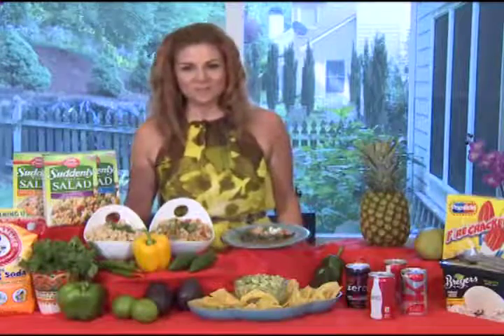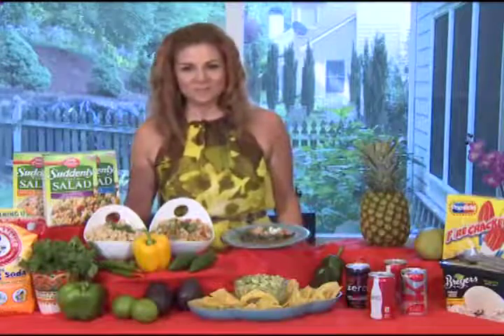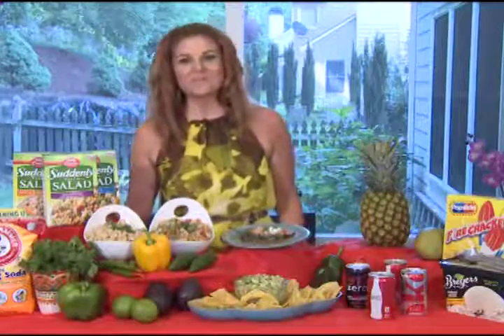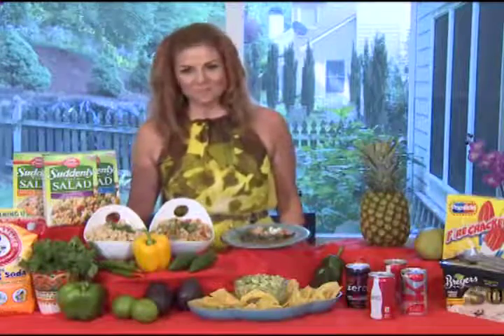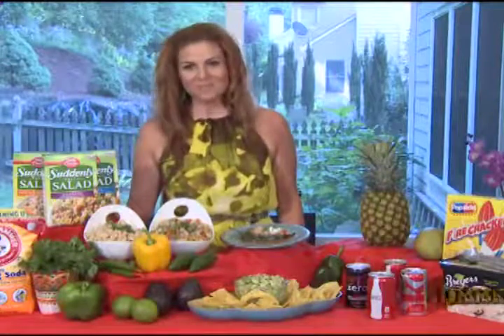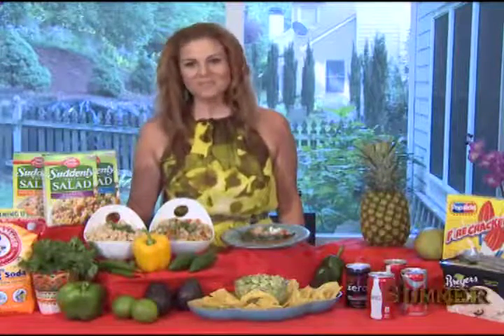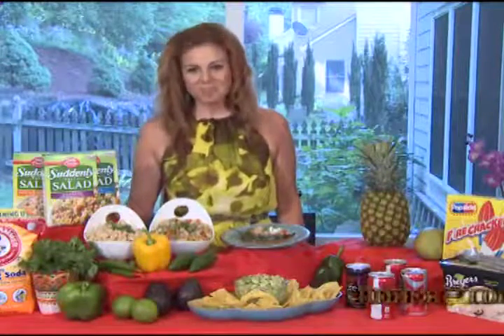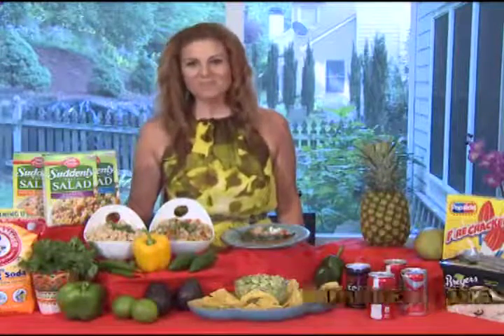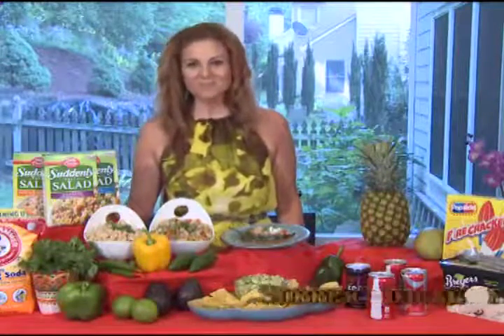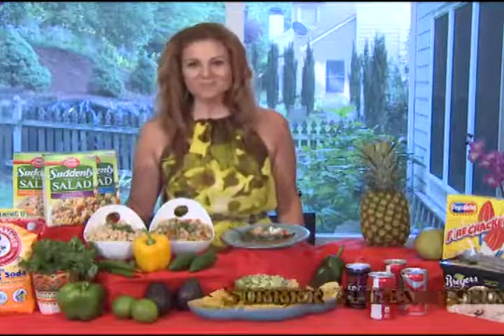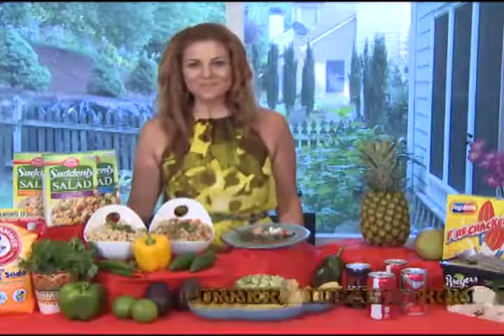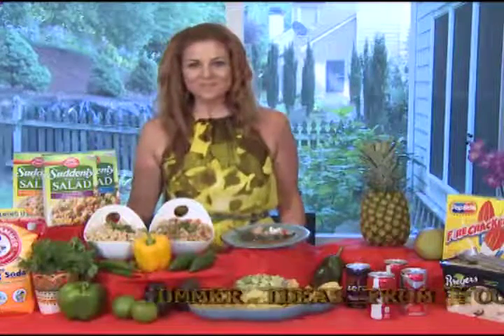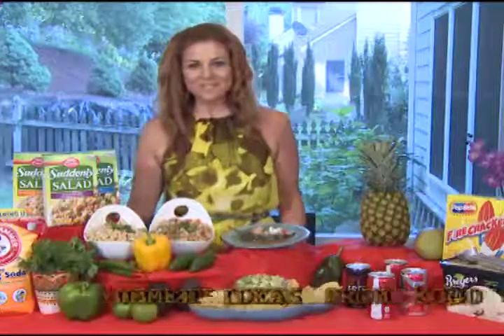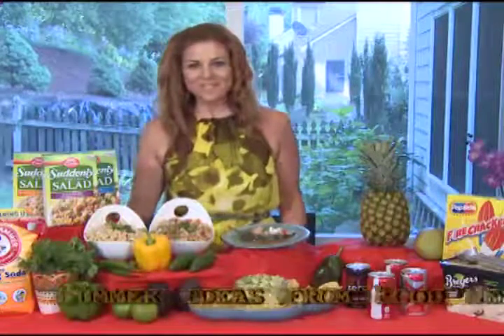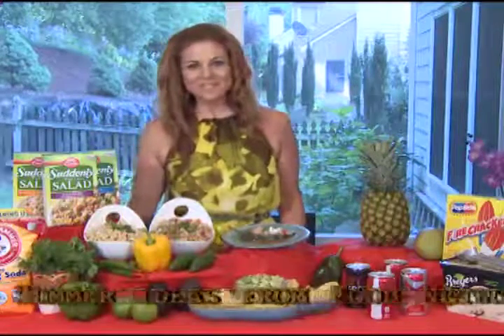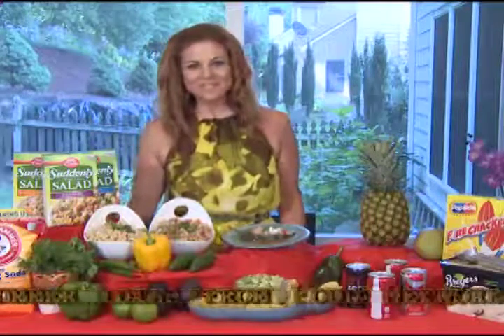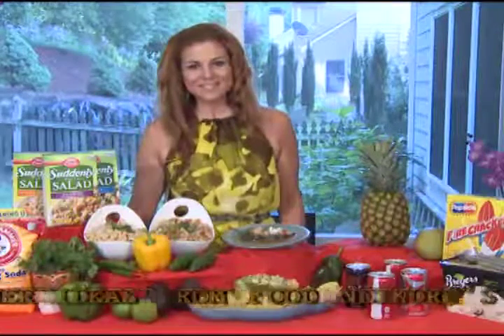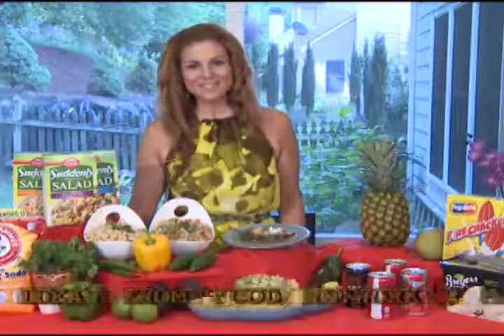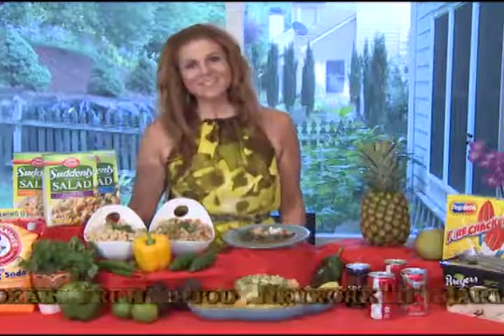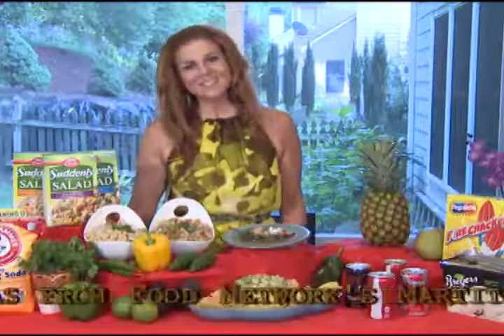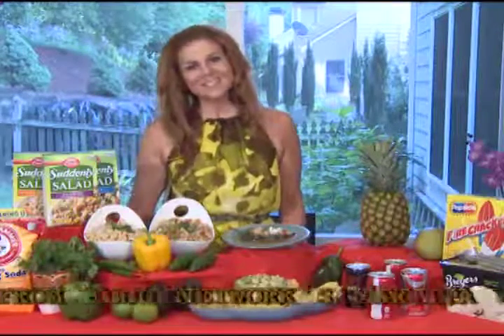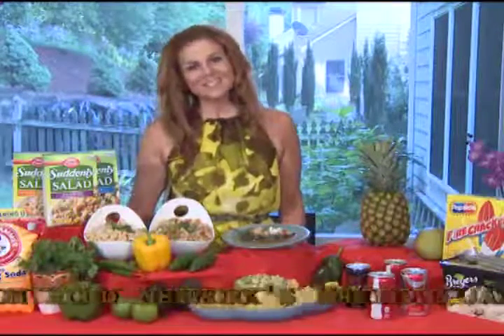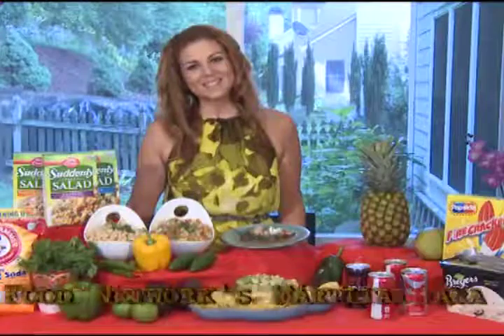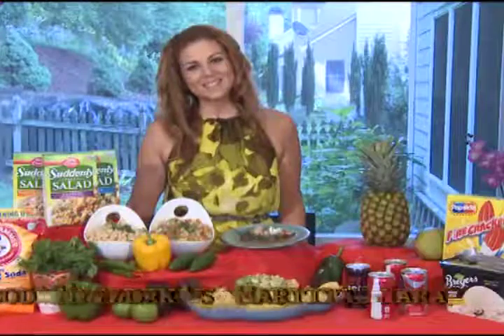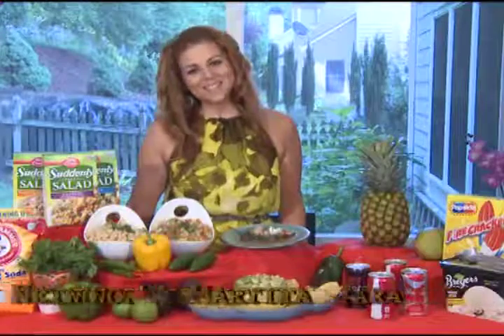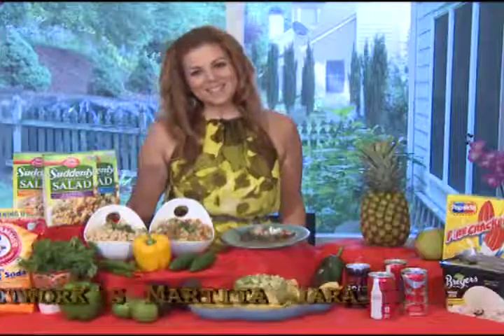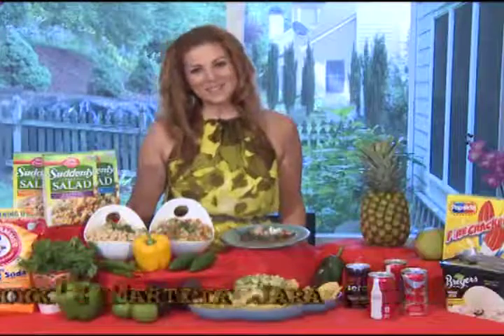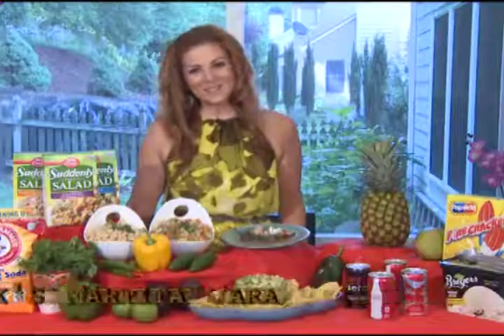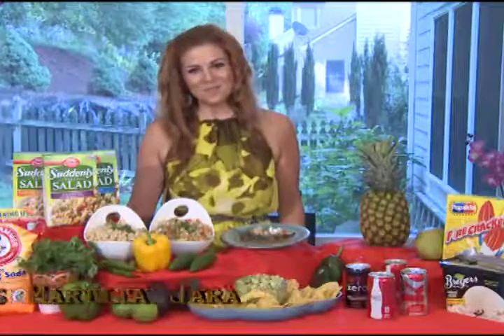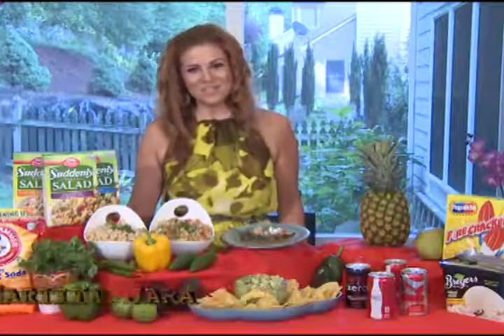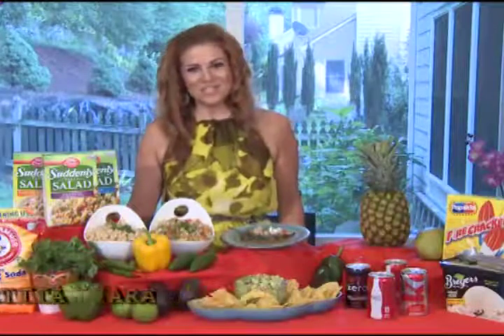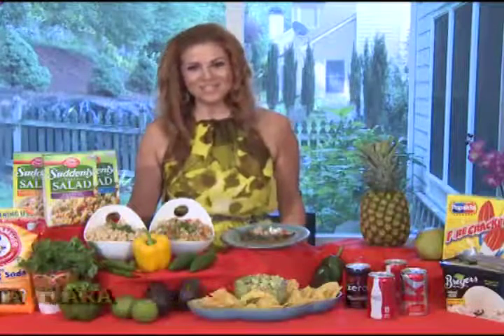Martita Jara, thank you so much for joining us today on the Val Derivi Show, and once again, welcome to Dallas, Texas. Thanks so much, I appreciate it.